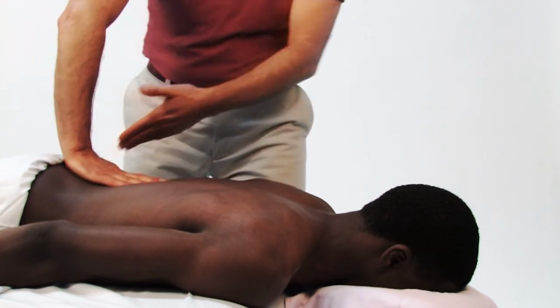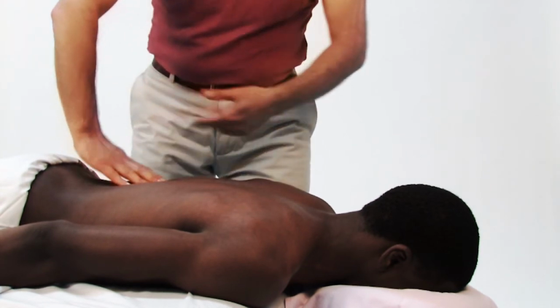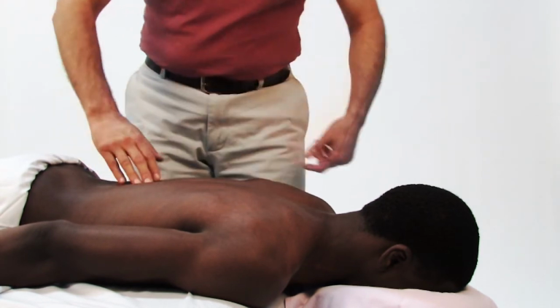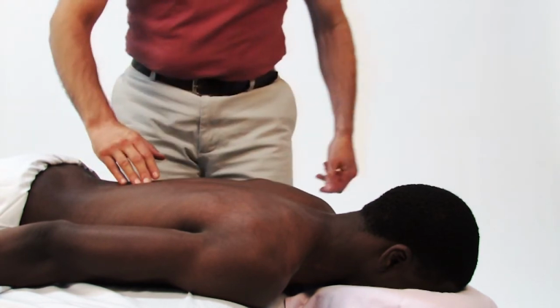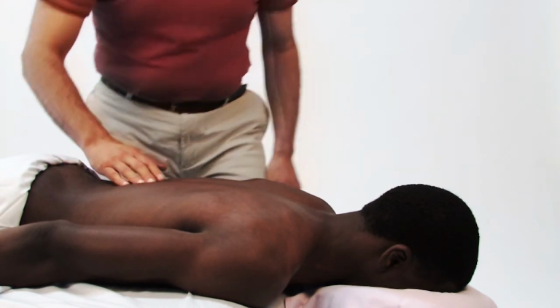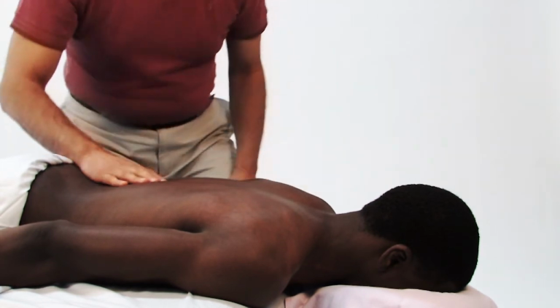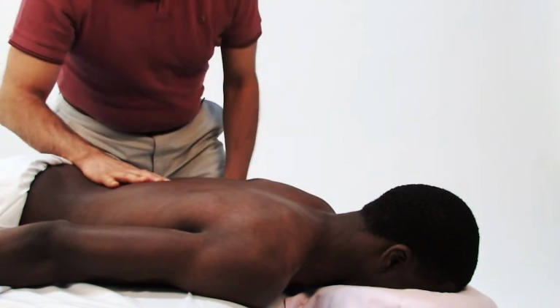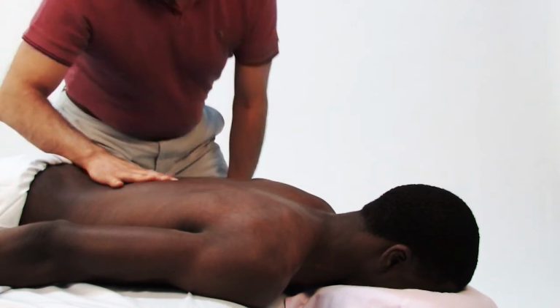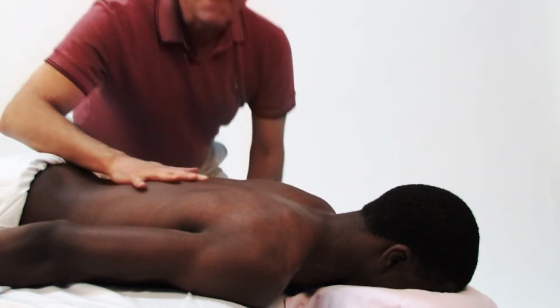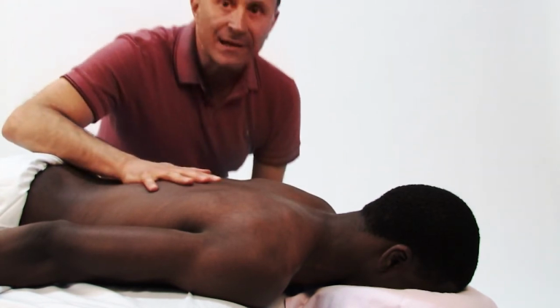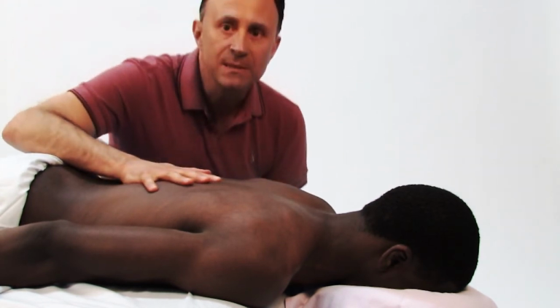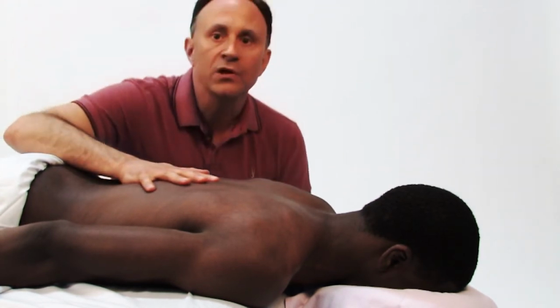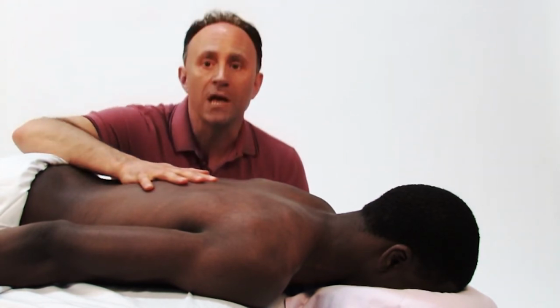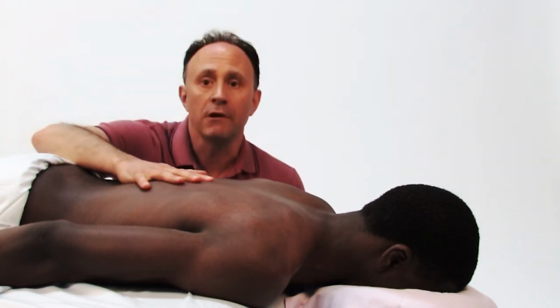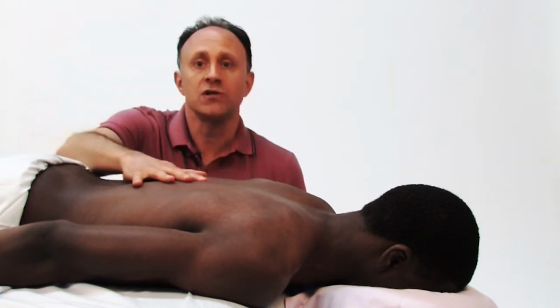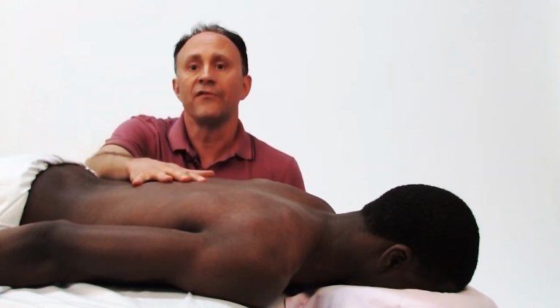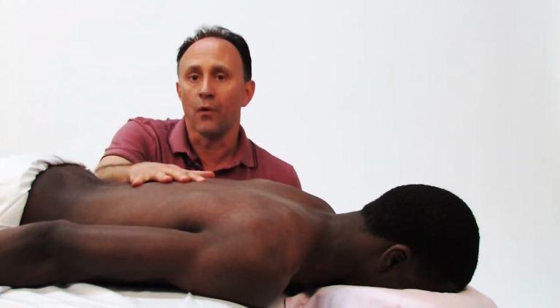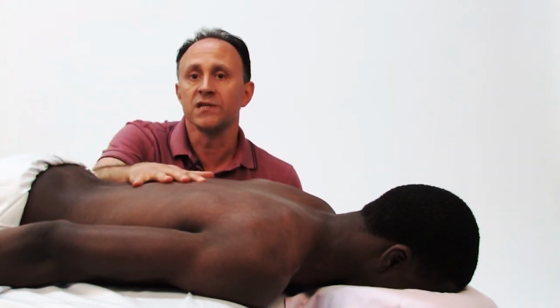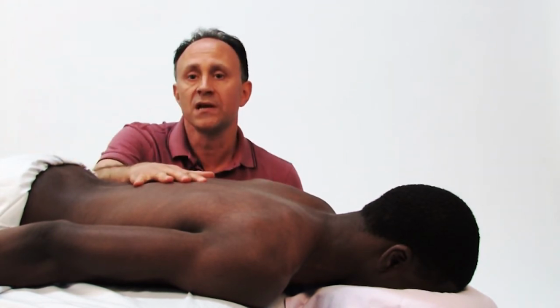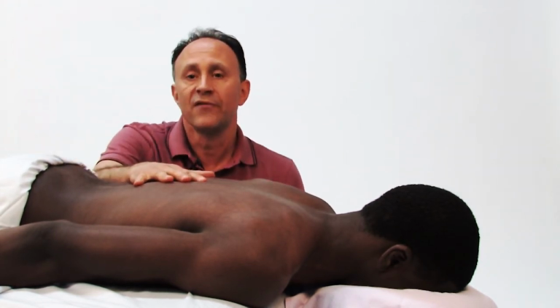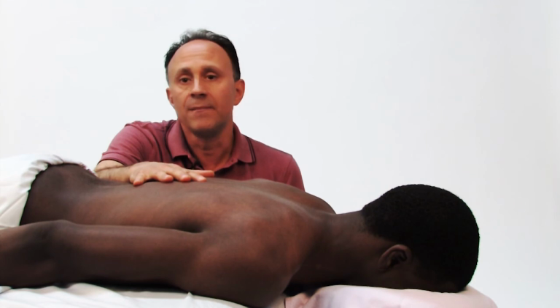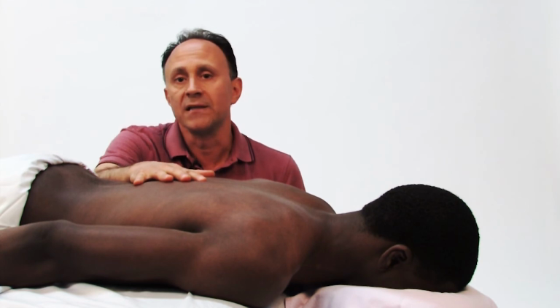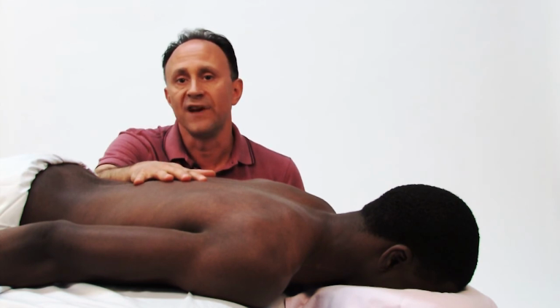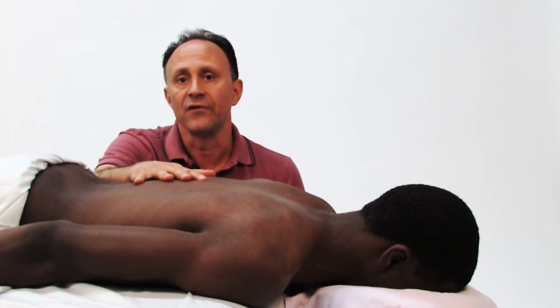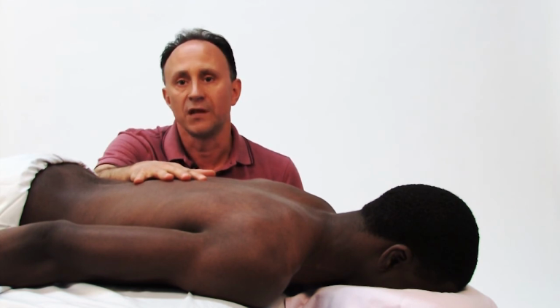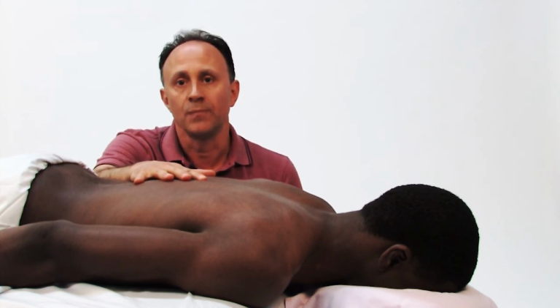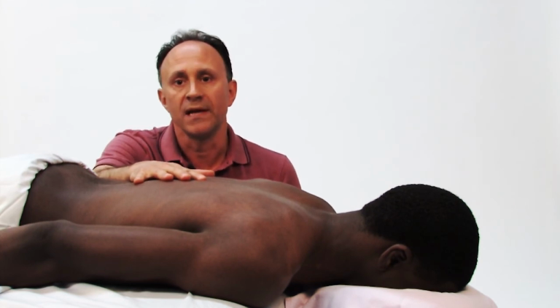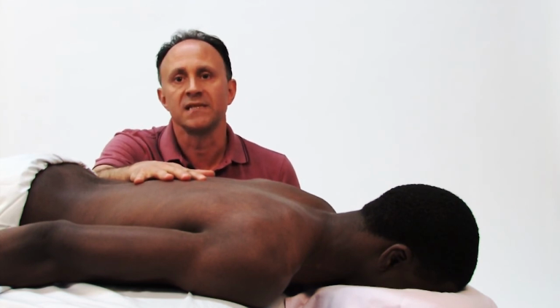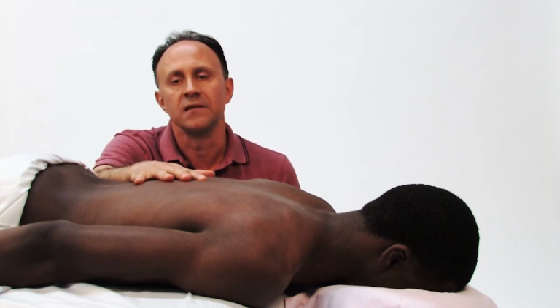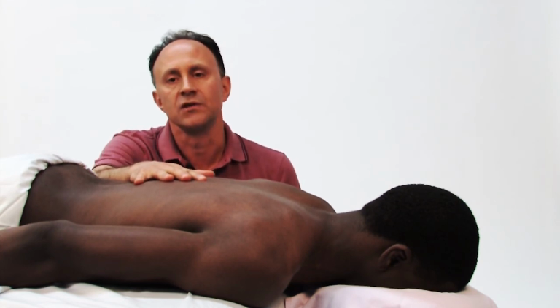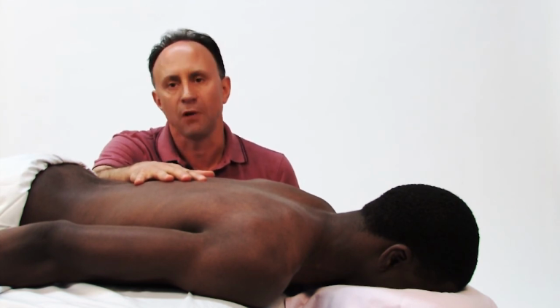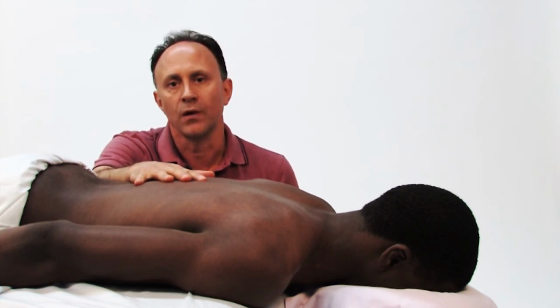That will give maximal generation of force for the amount of effort that you place into the stroke. So, let's take a look.